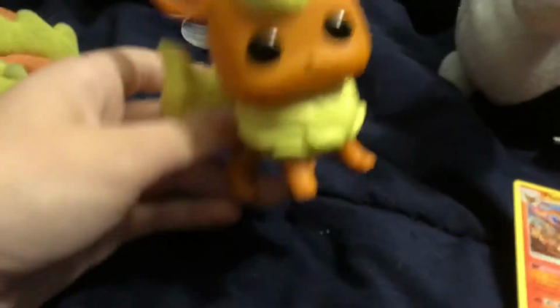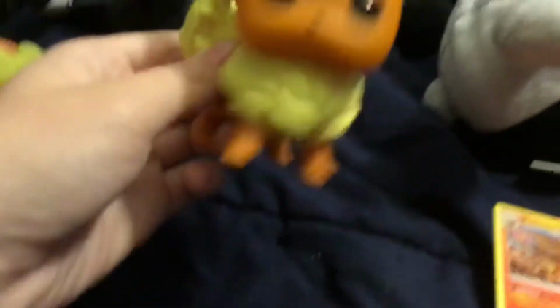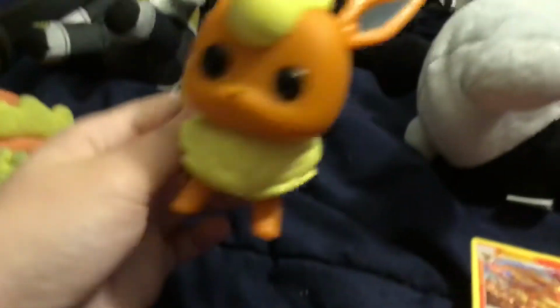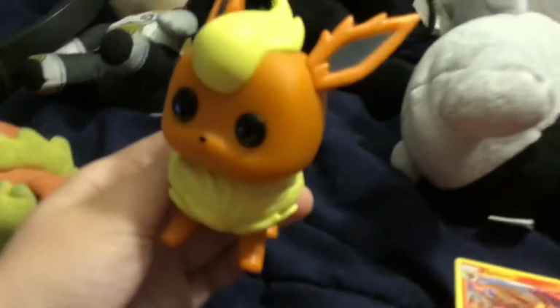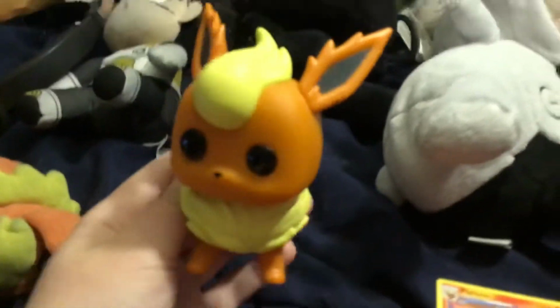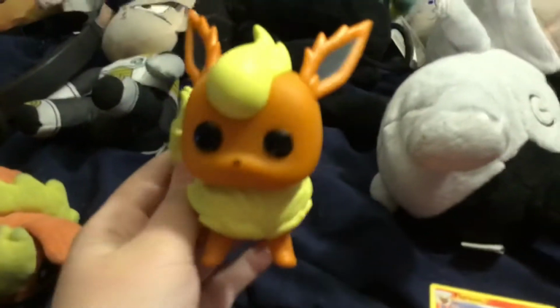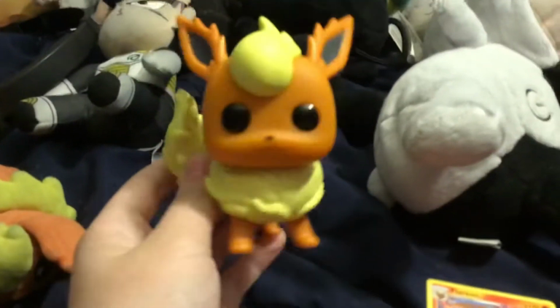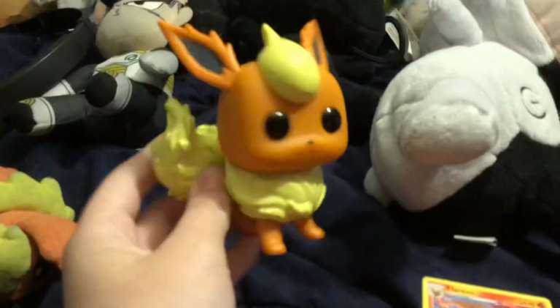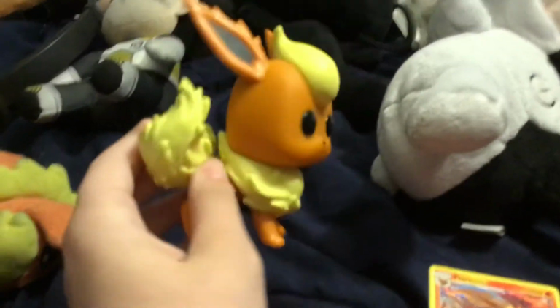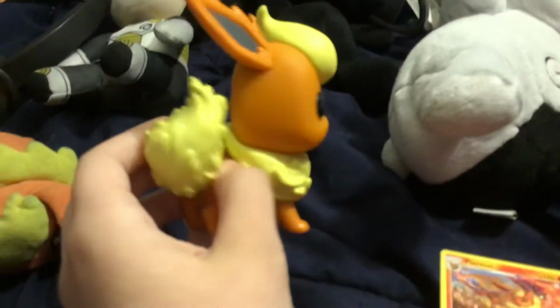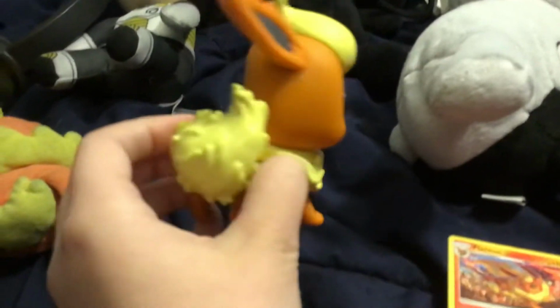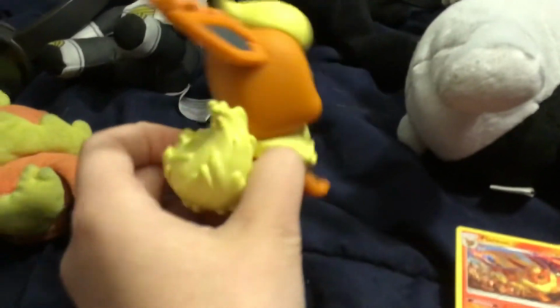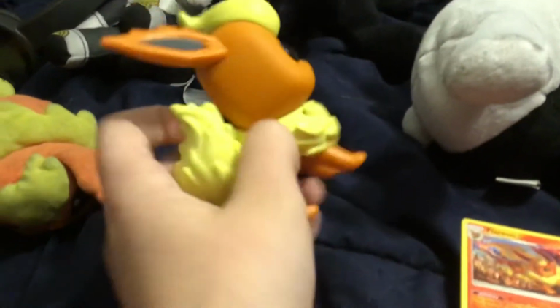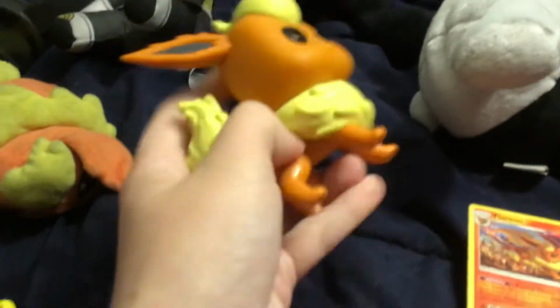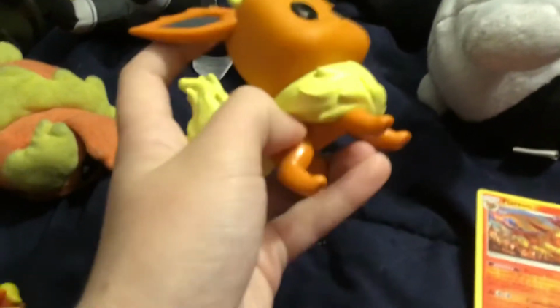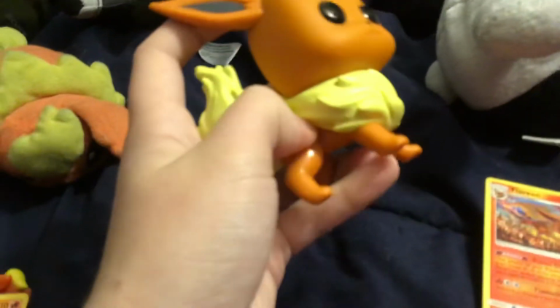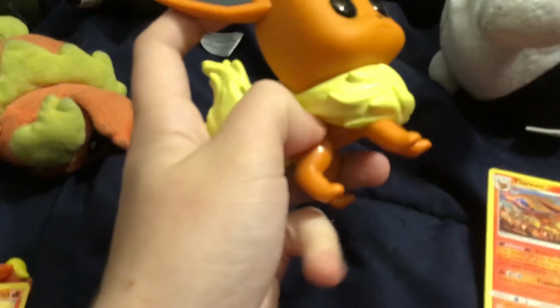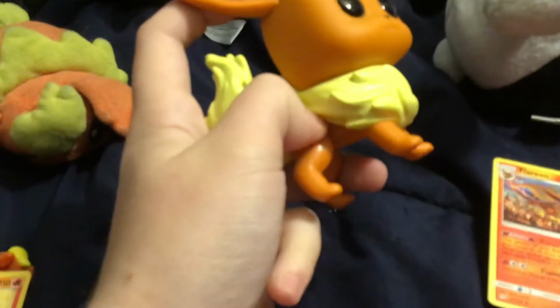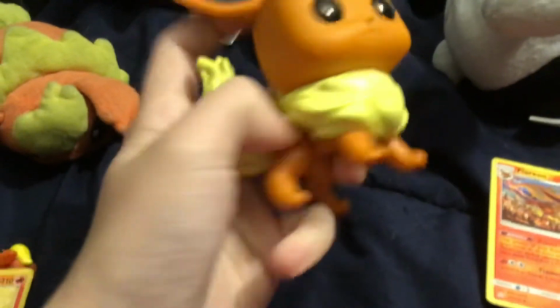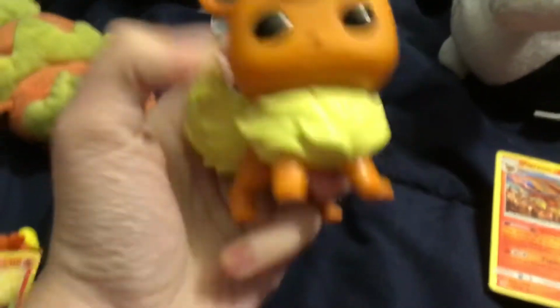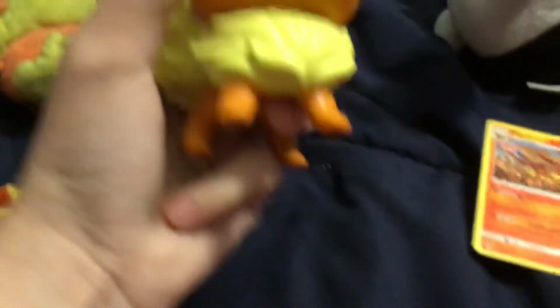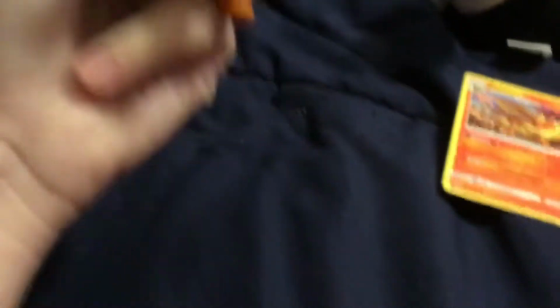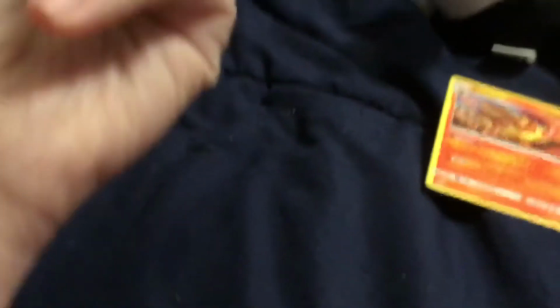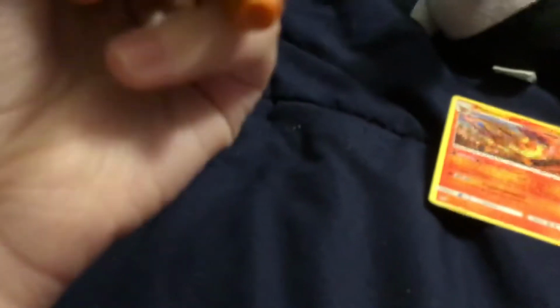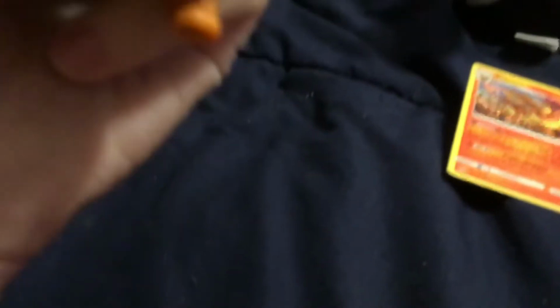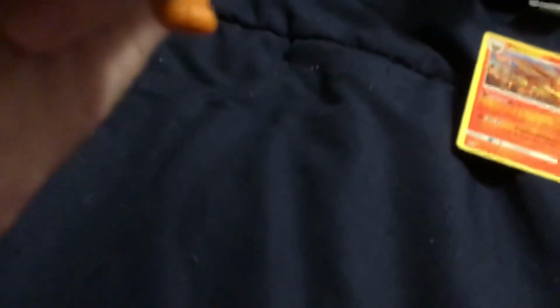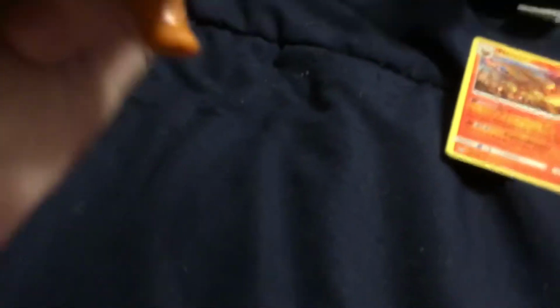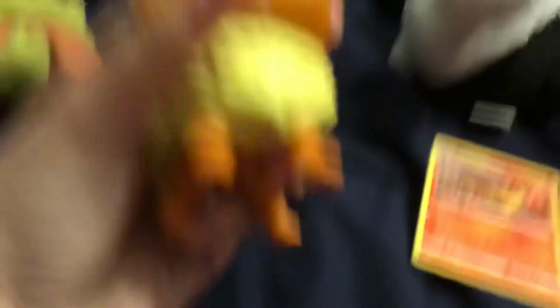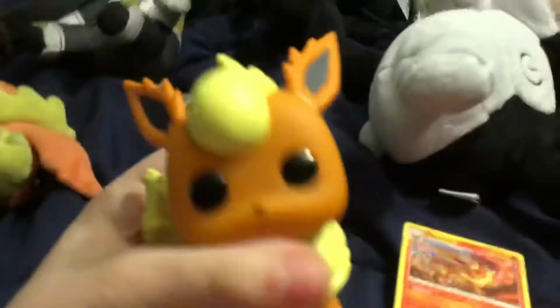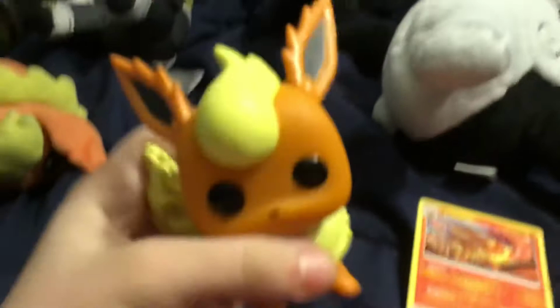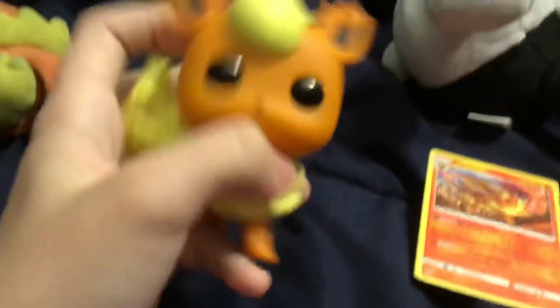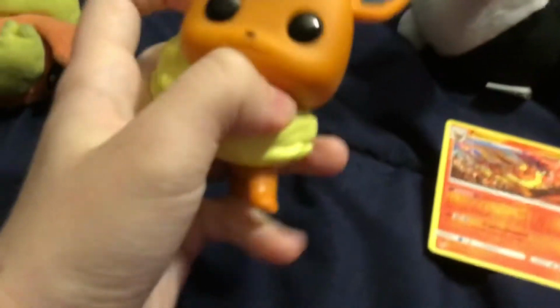This thing is so cute. I'm telling you, this took forever for me to find. And I love it.